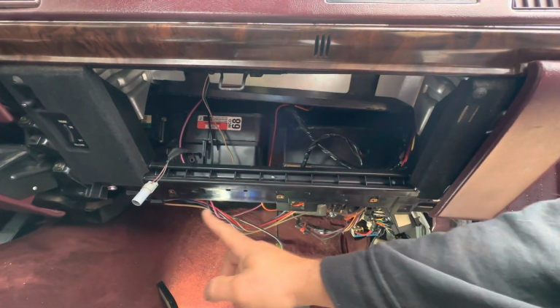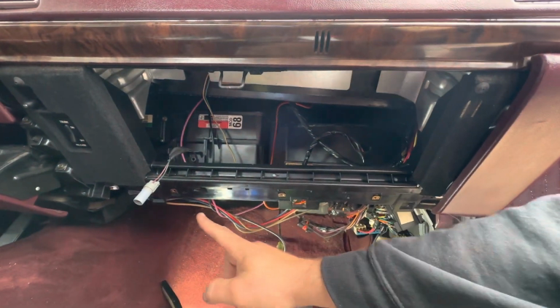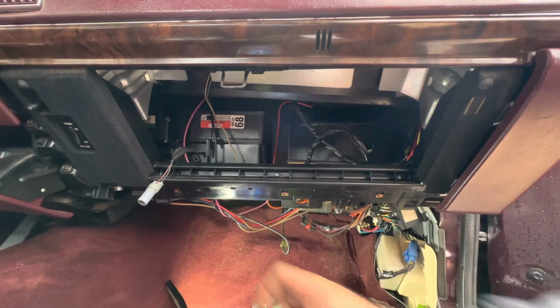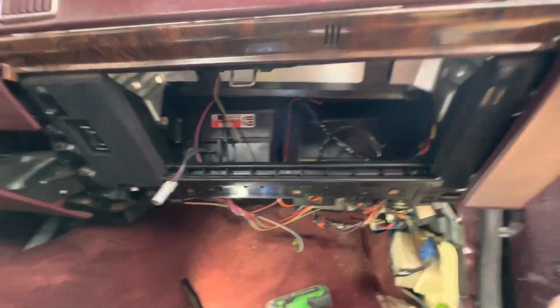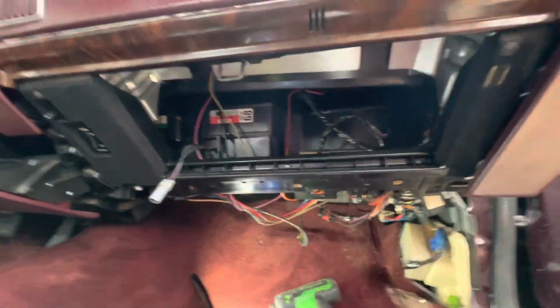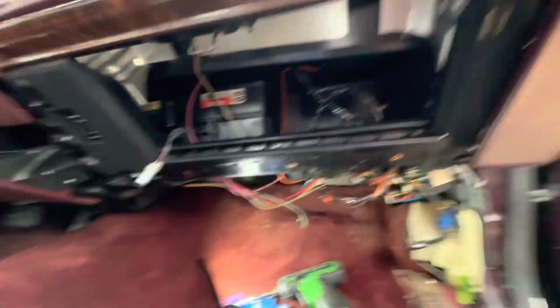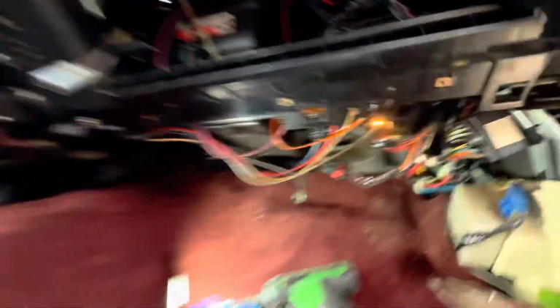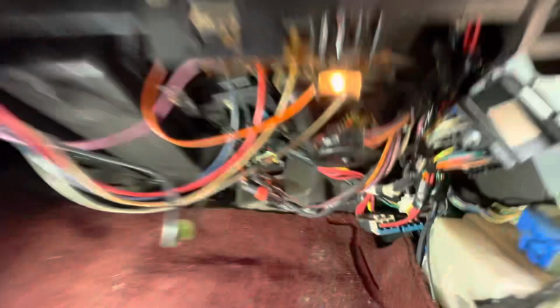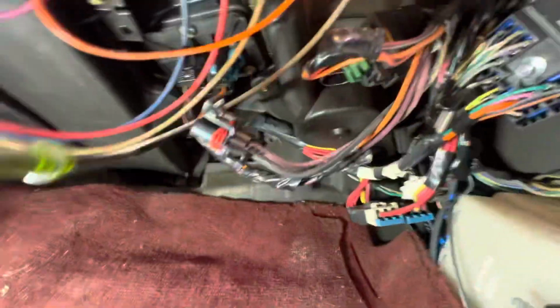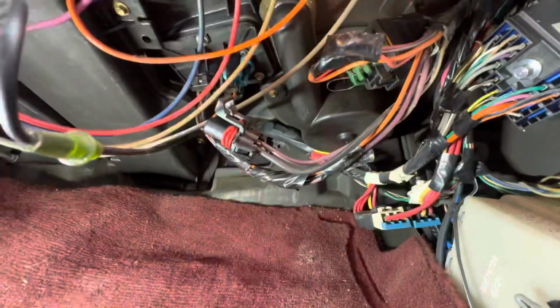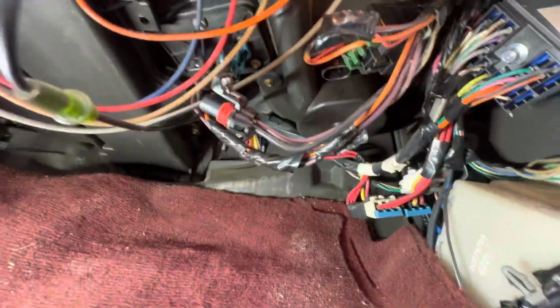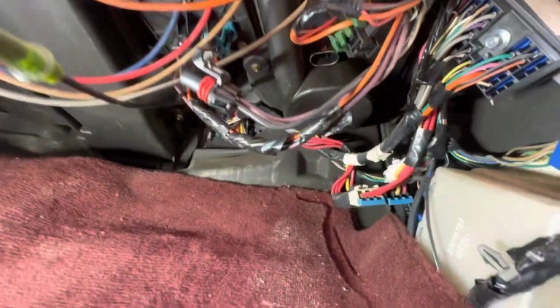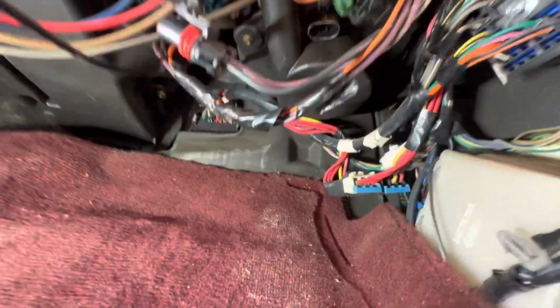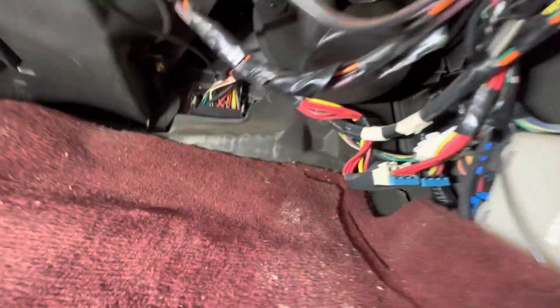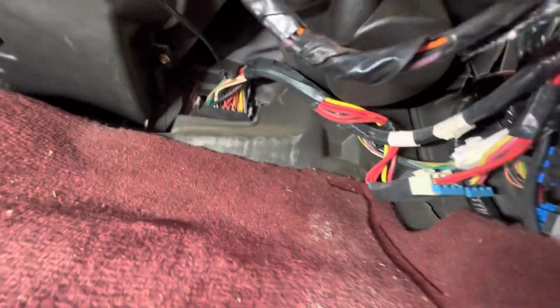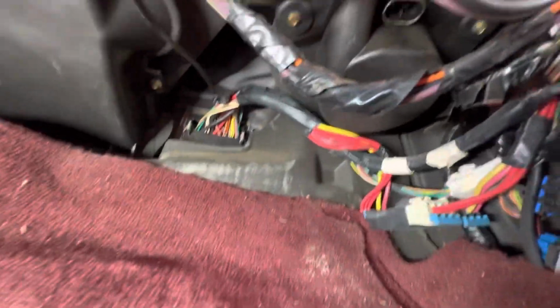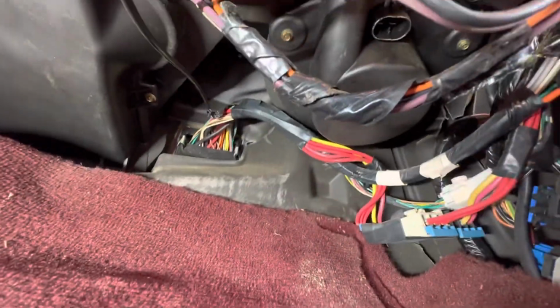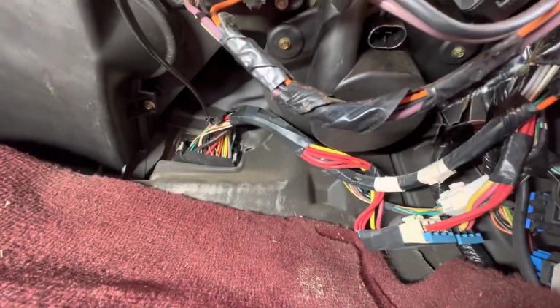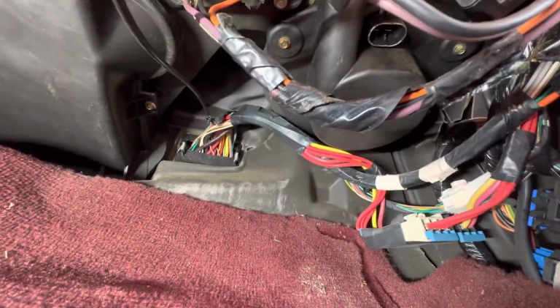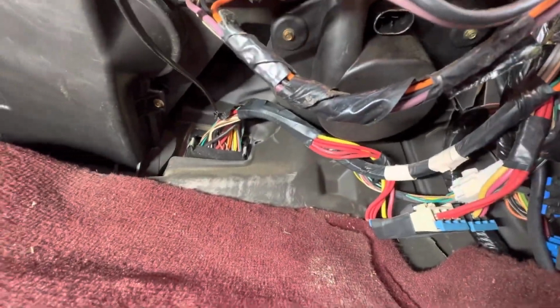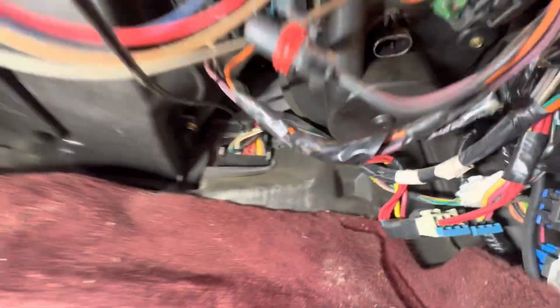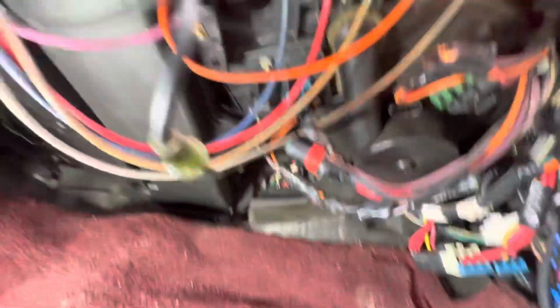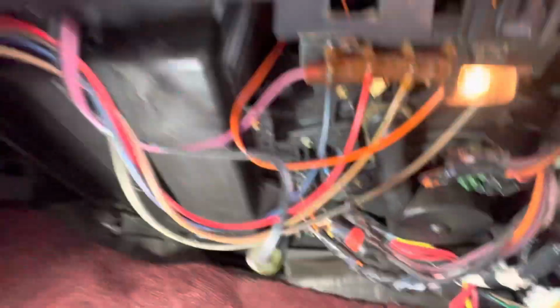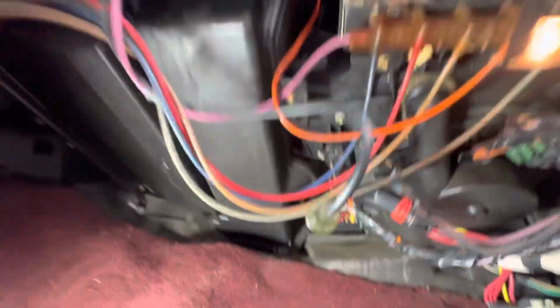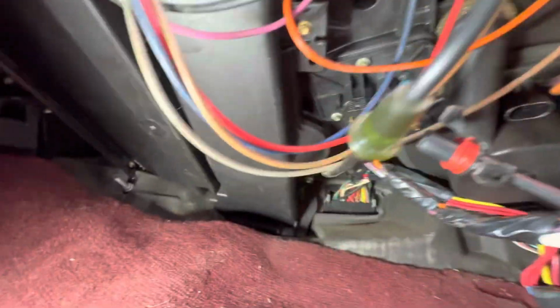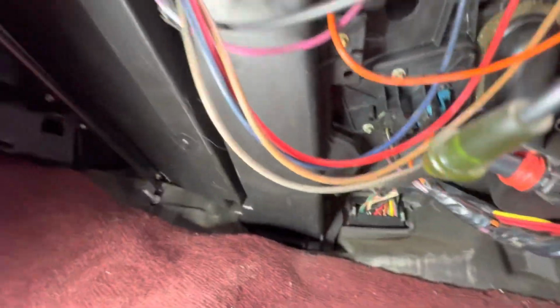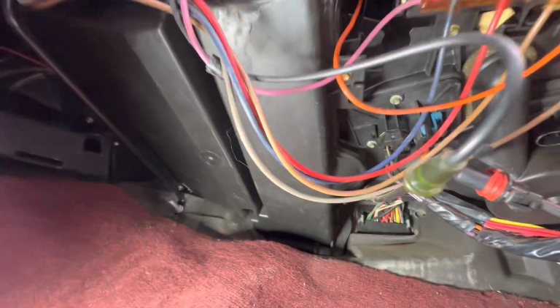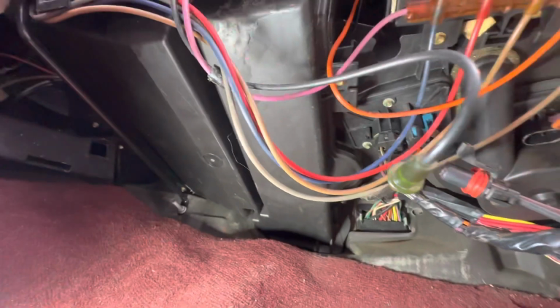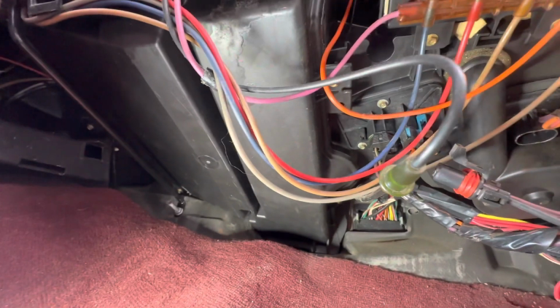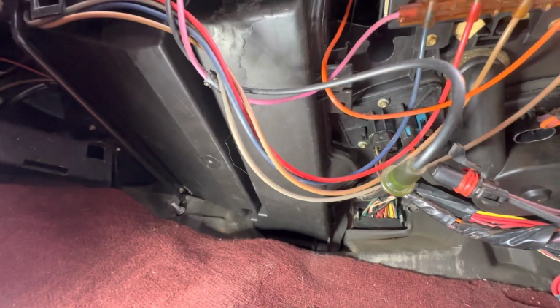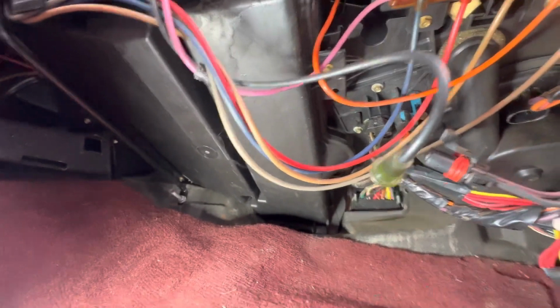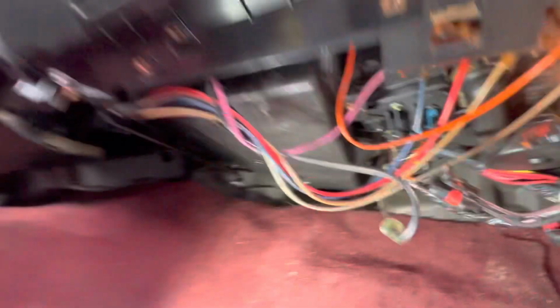Screws here to remove. Your blower fan location's here and heater core is under that big cover there.